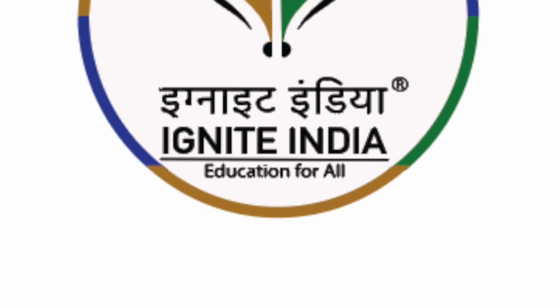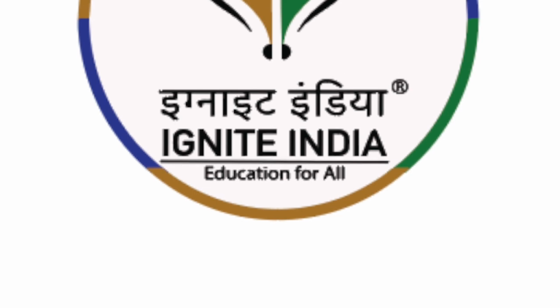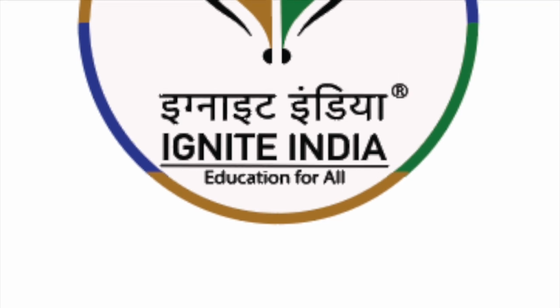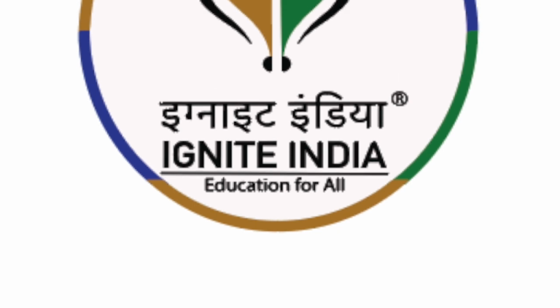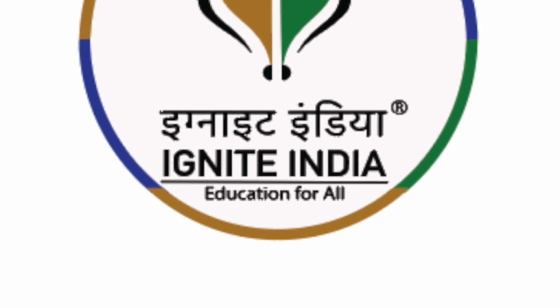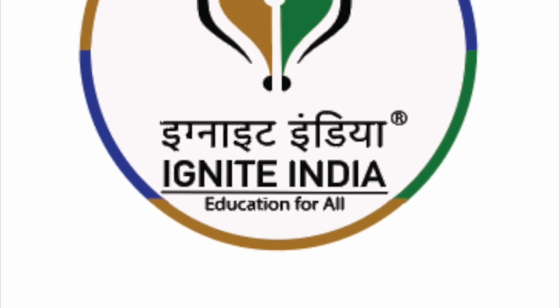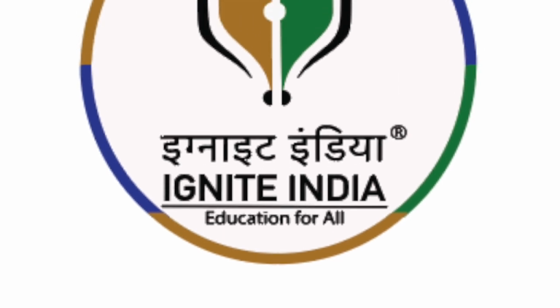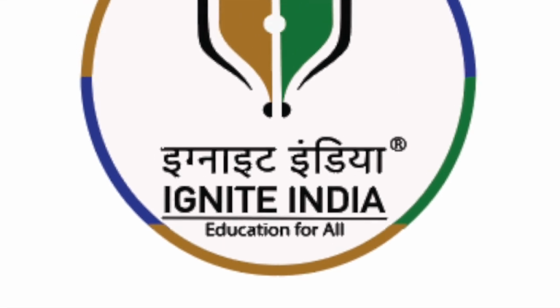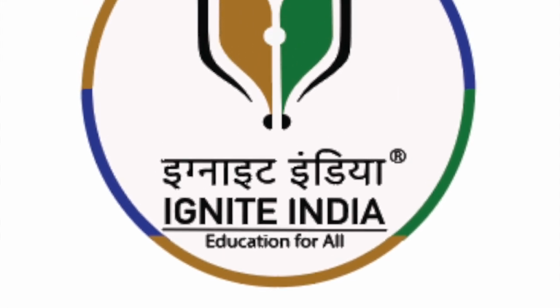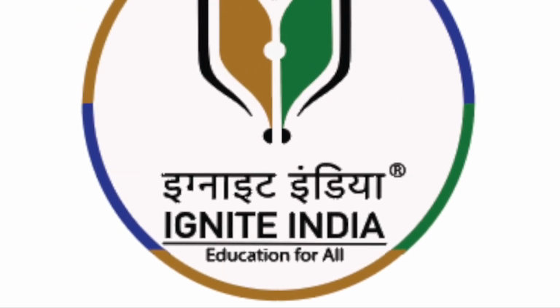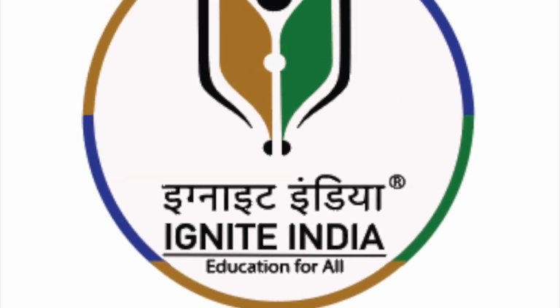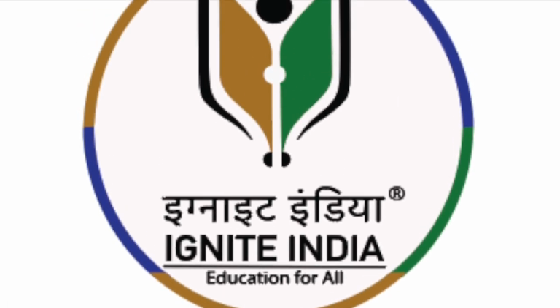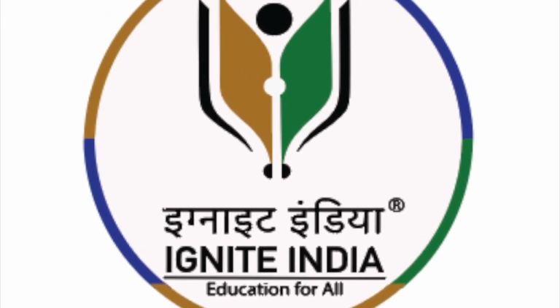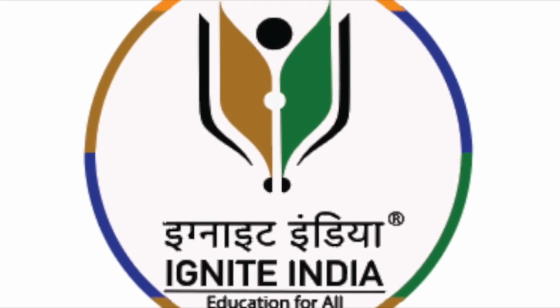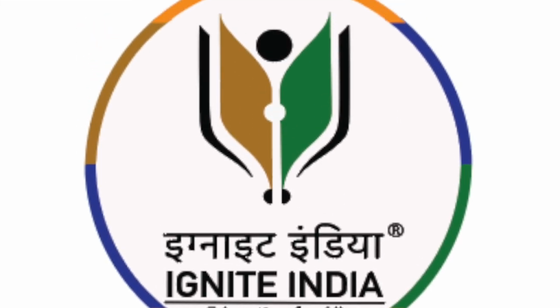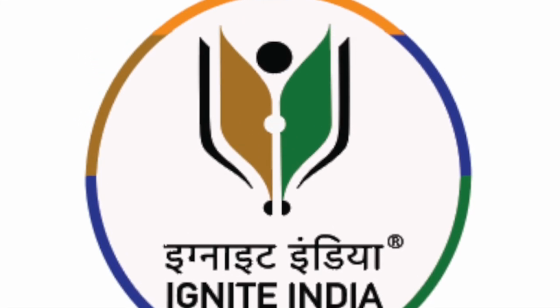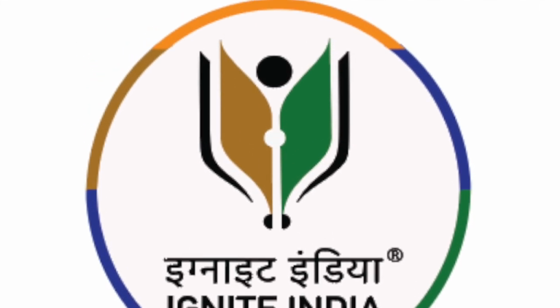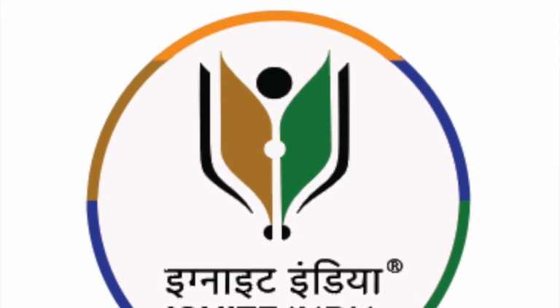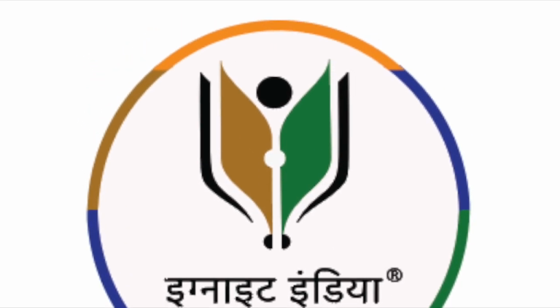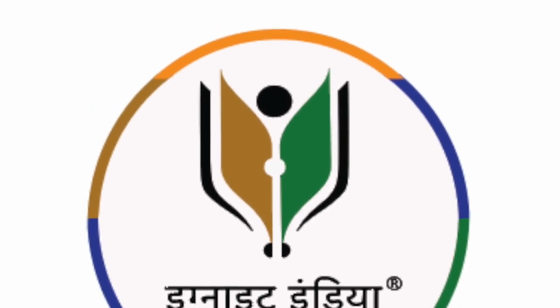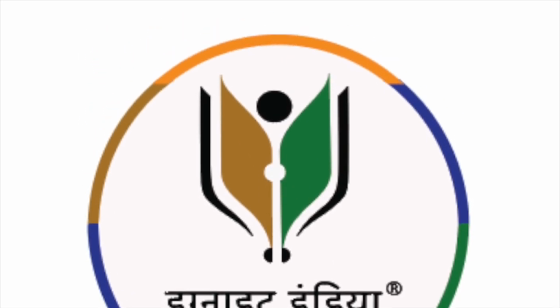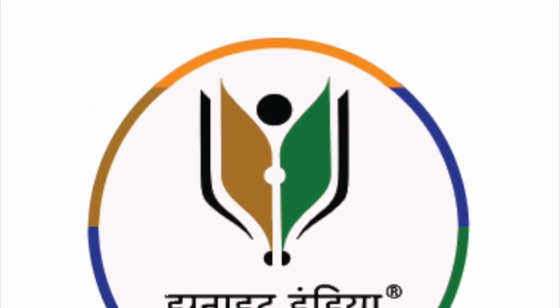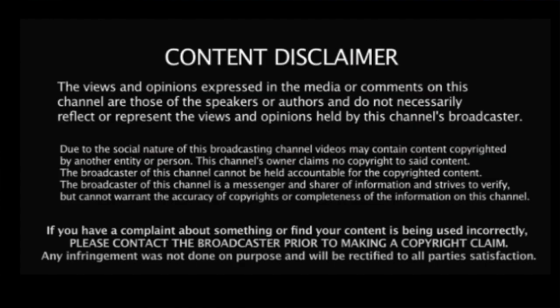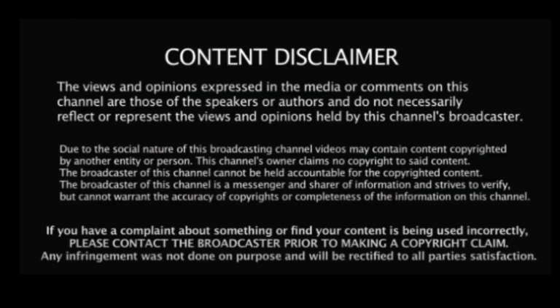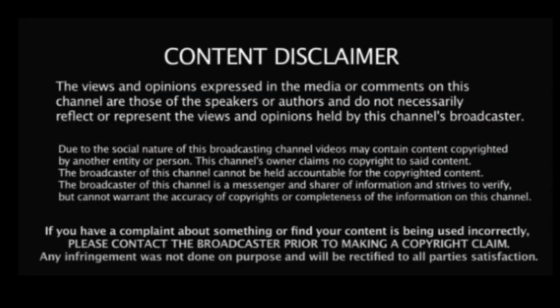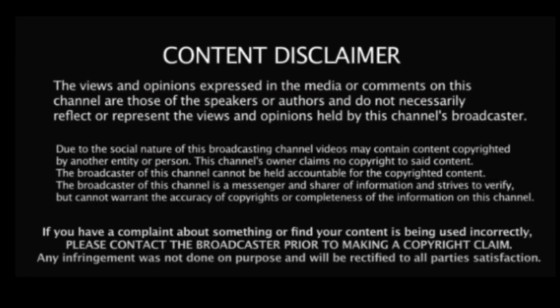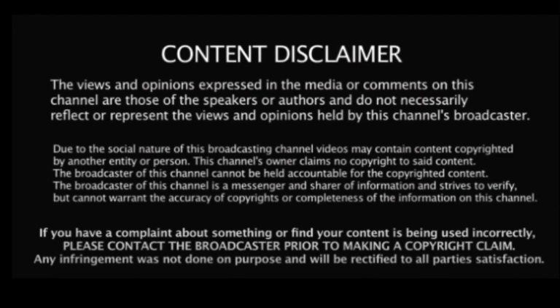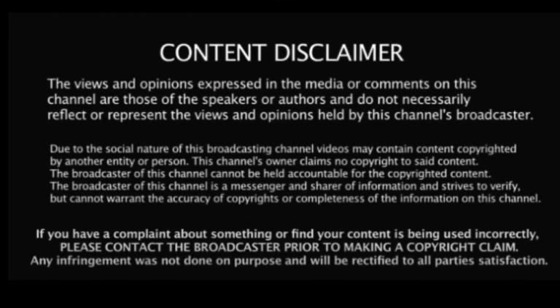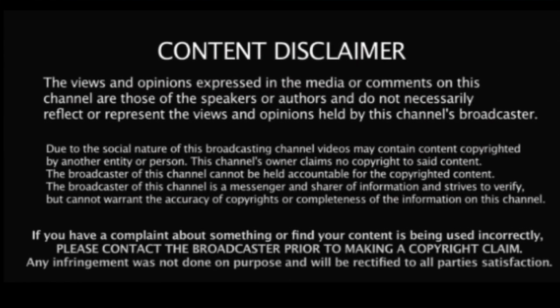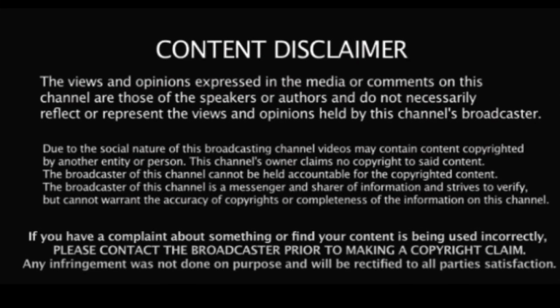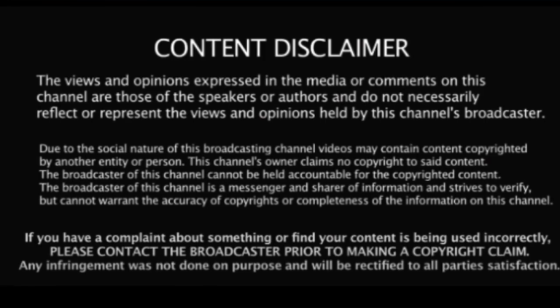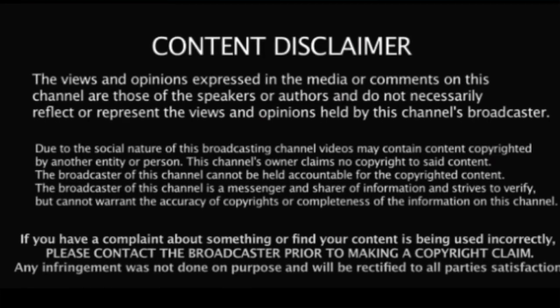Welcome to Ignite India Education, India's largest online design learning platform.